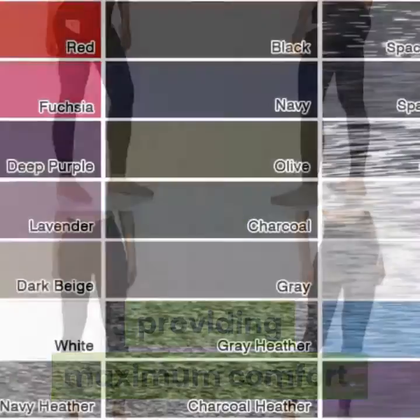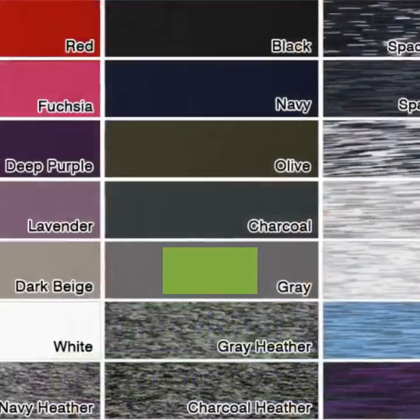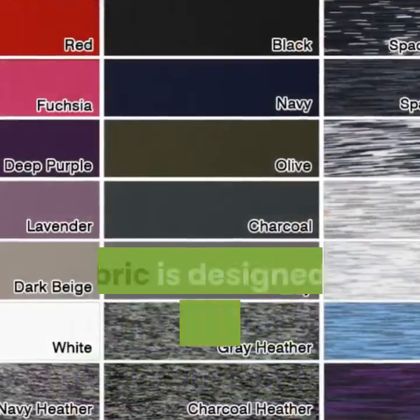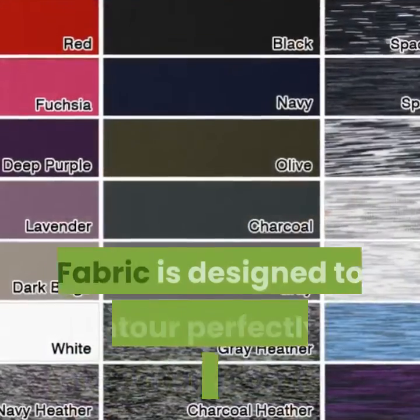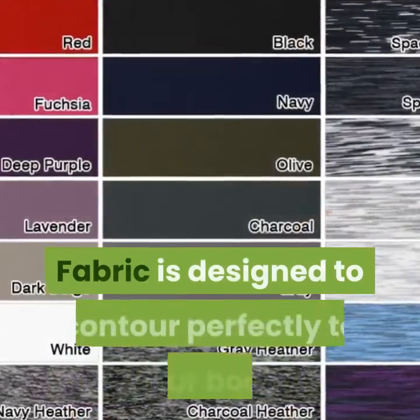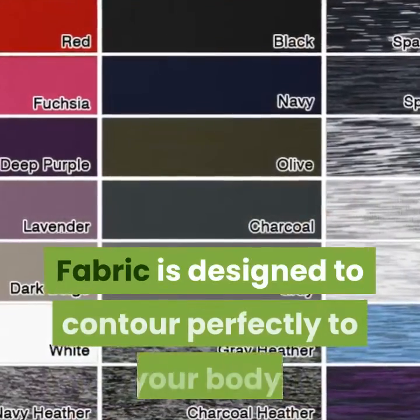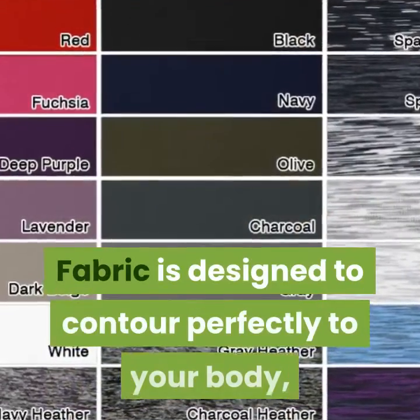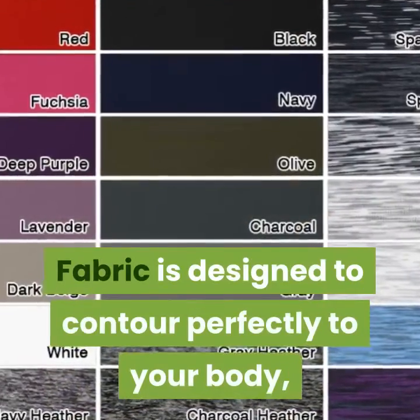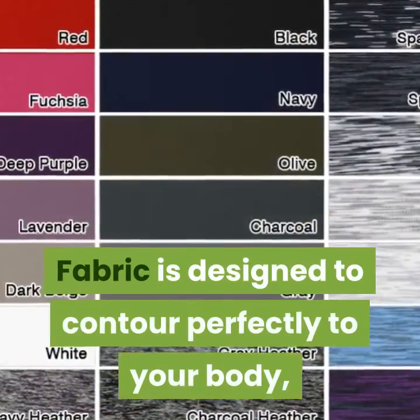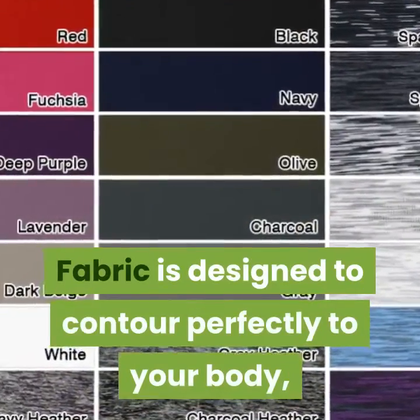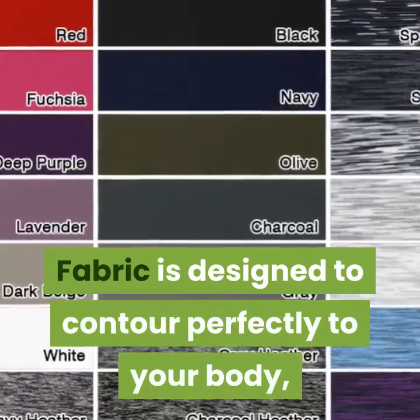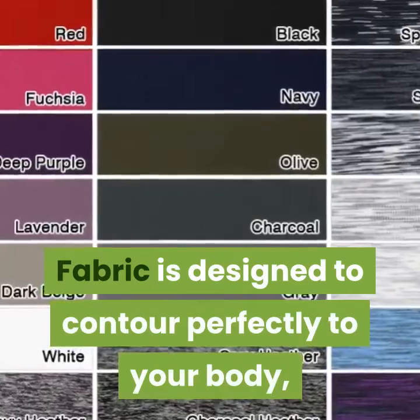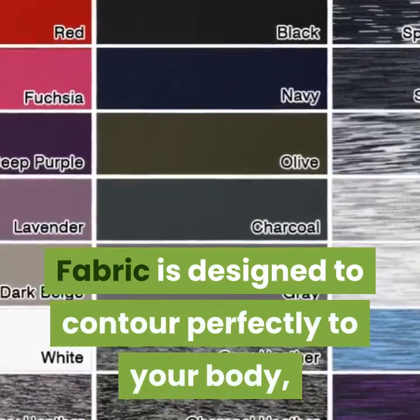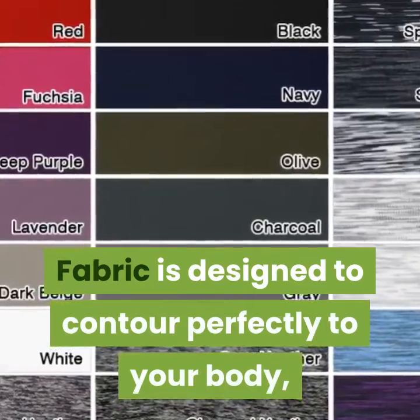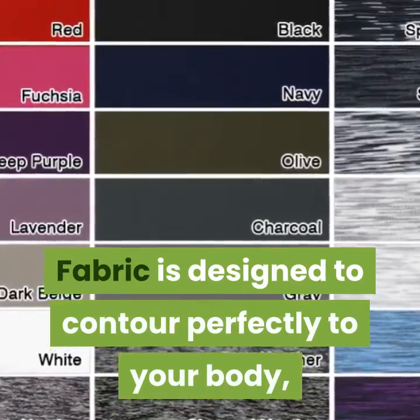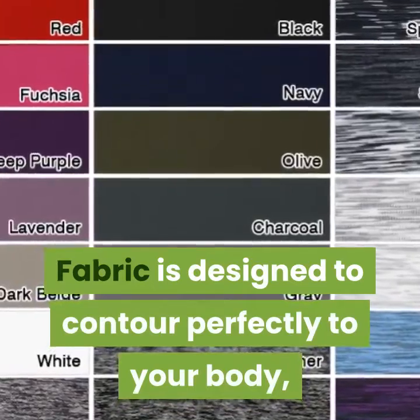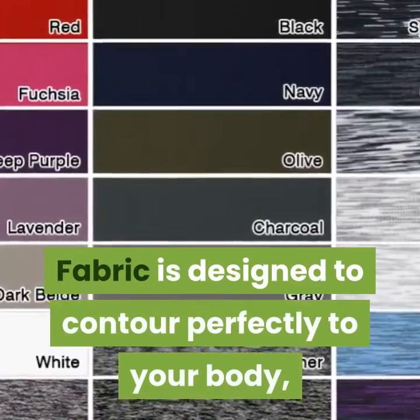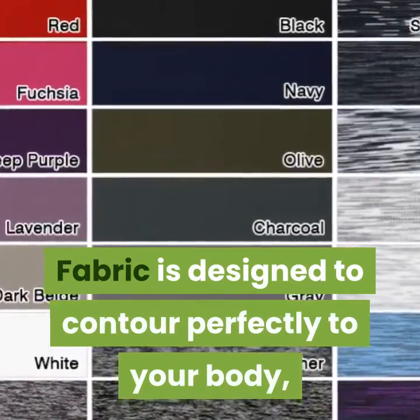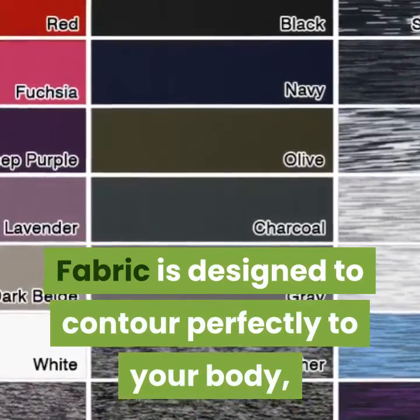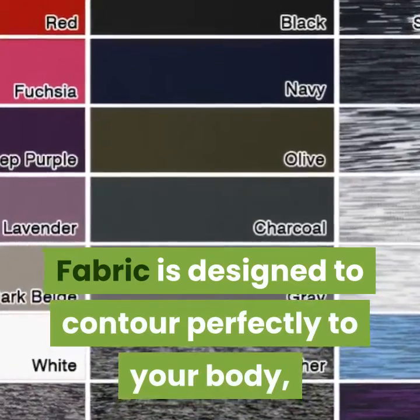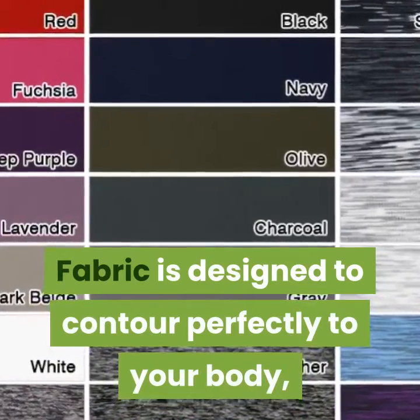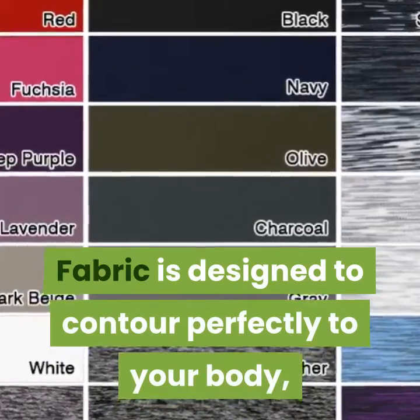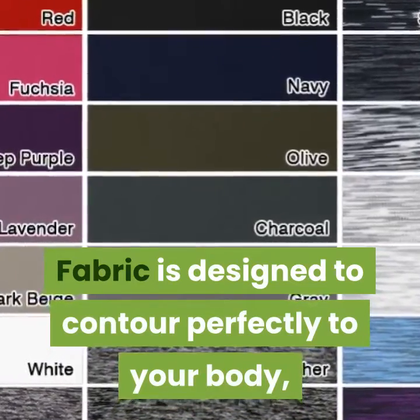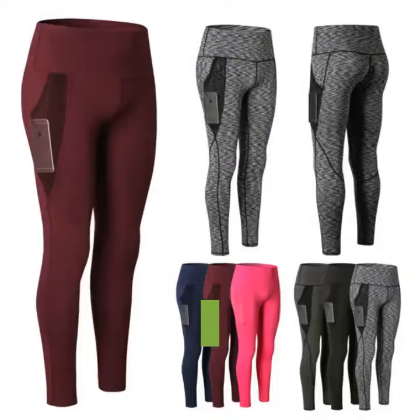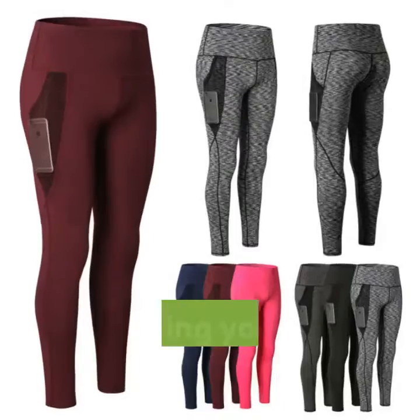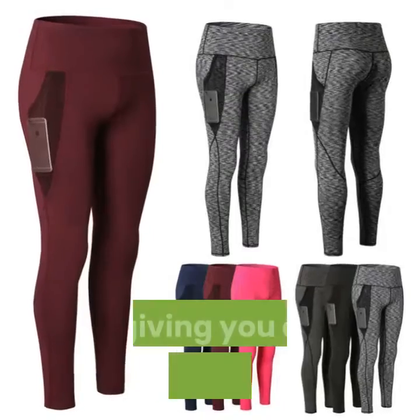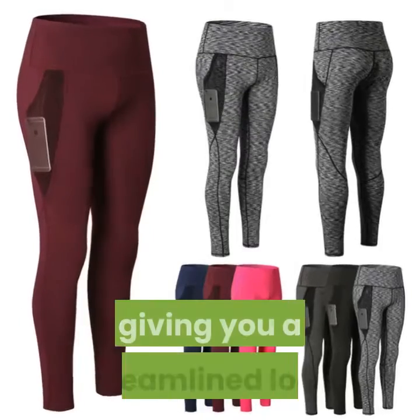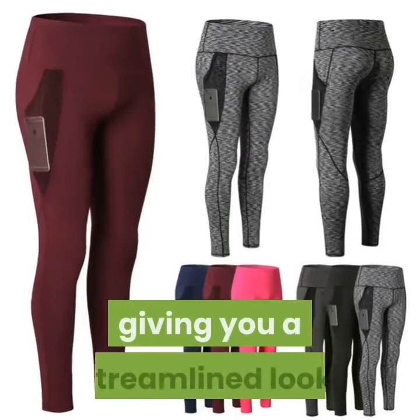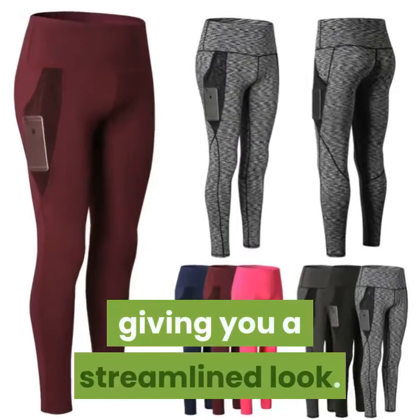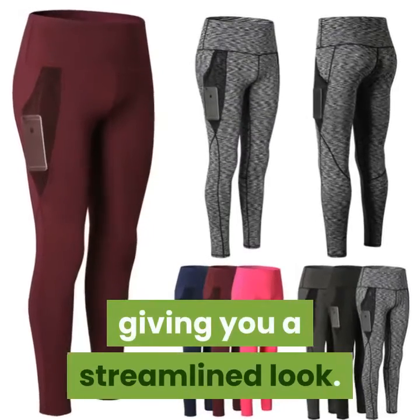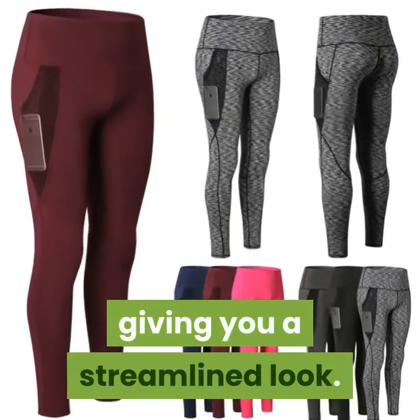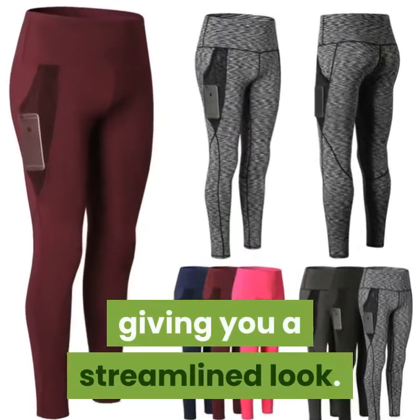Fabric is designed to contour perfectly to your body, giving you a streamlined look.